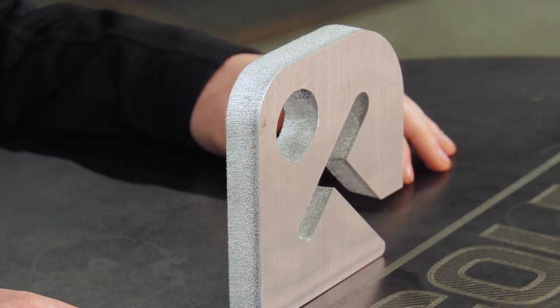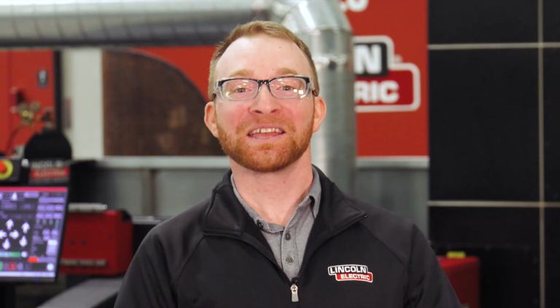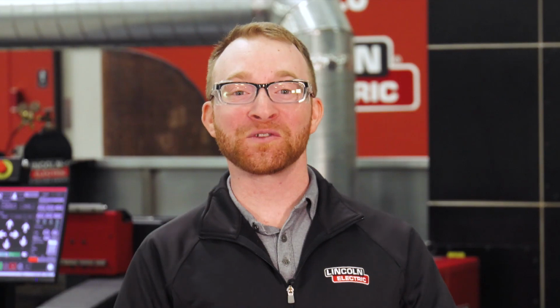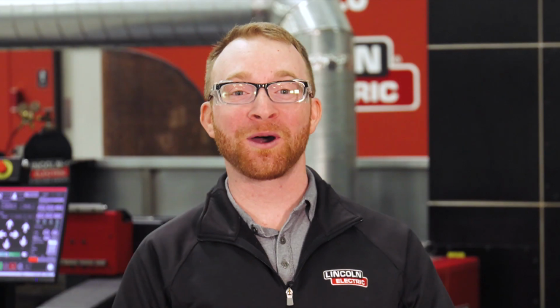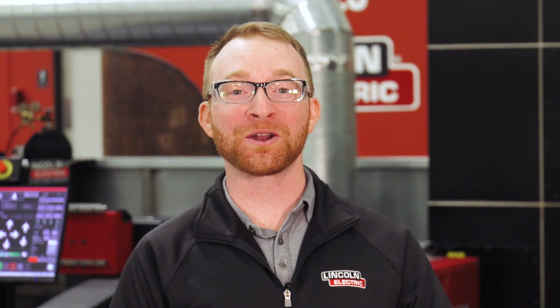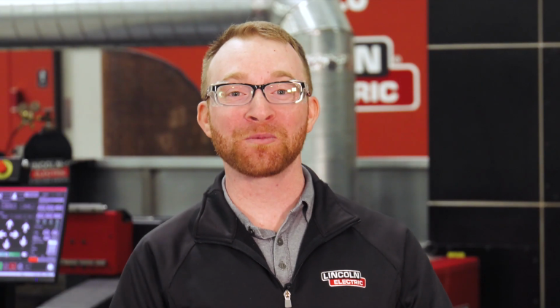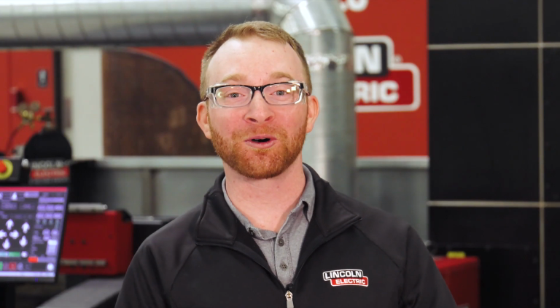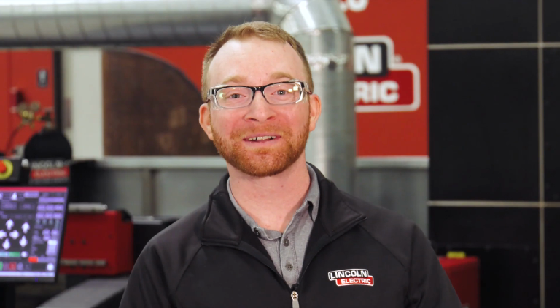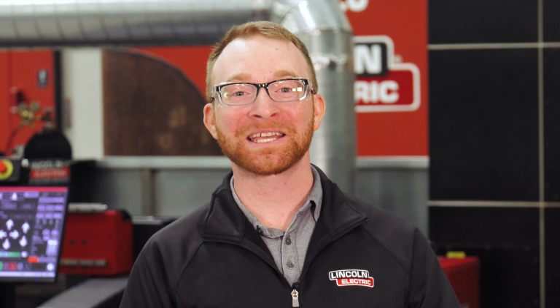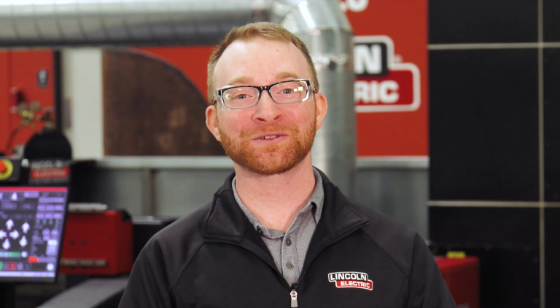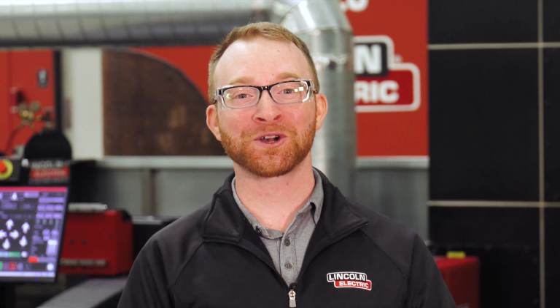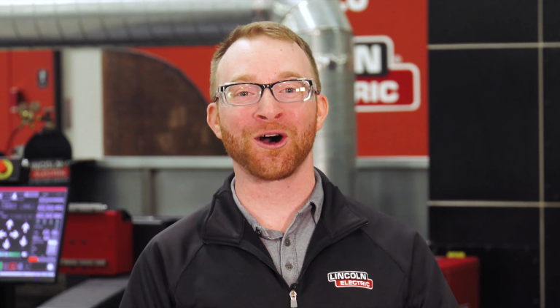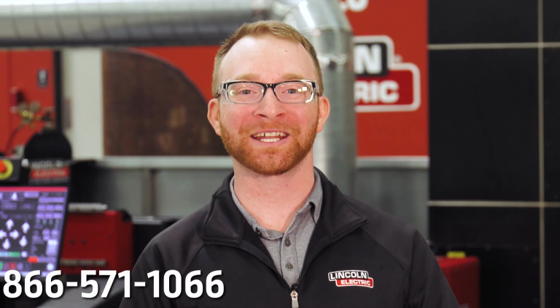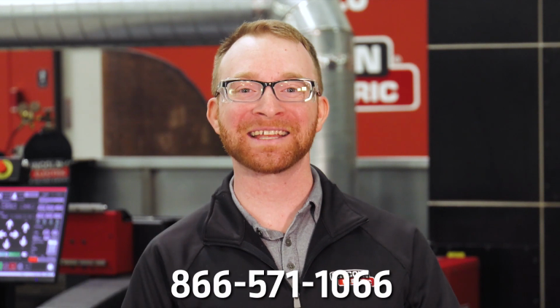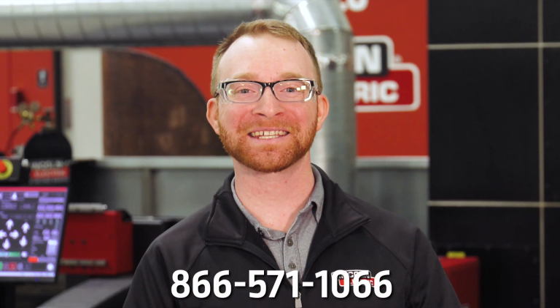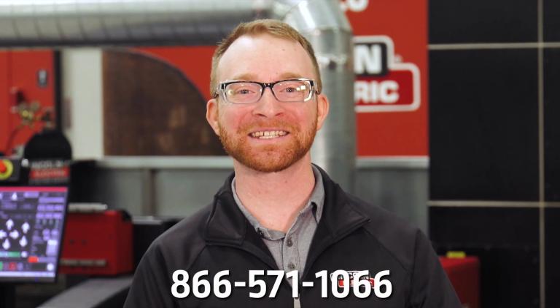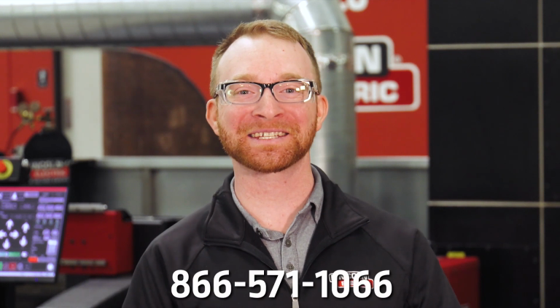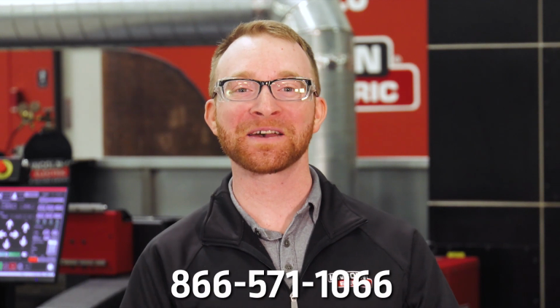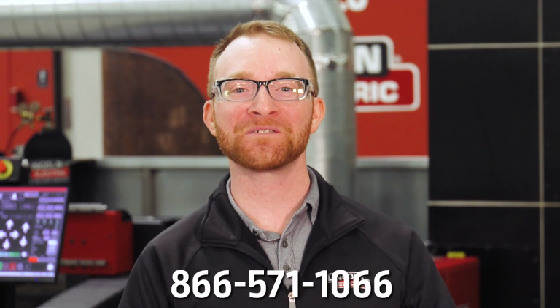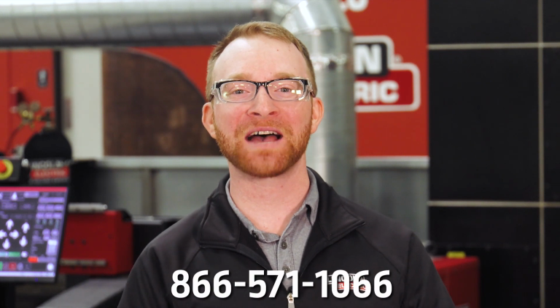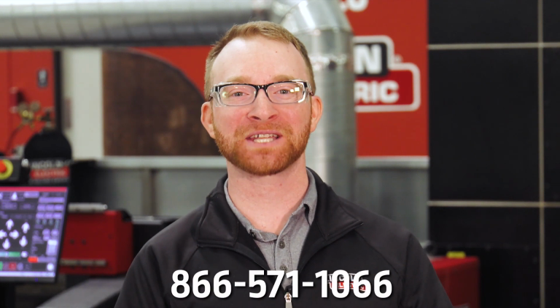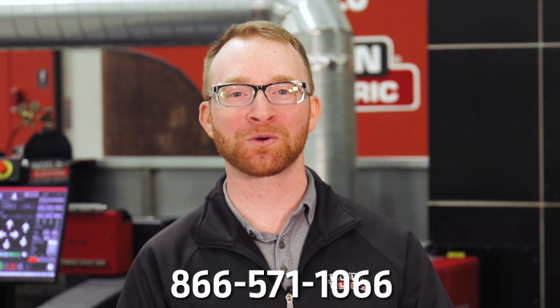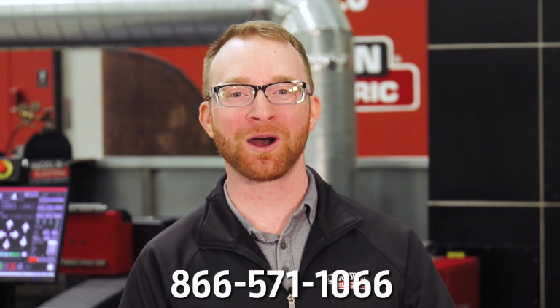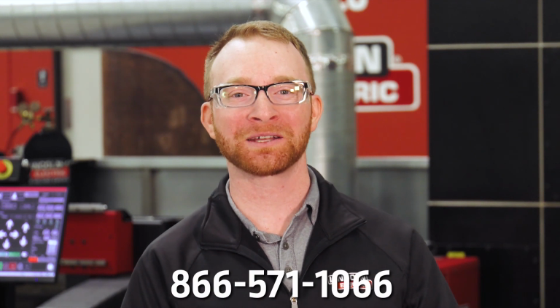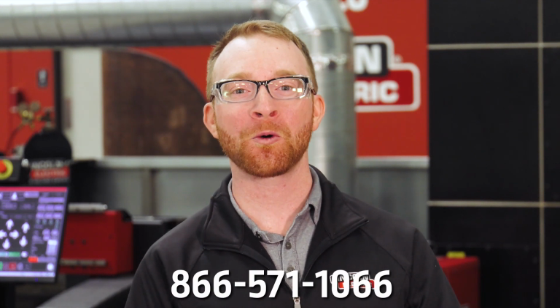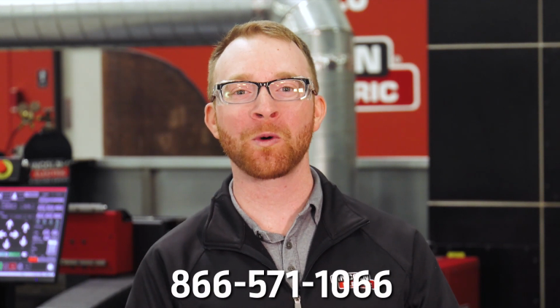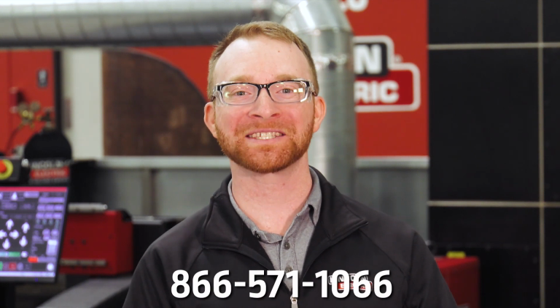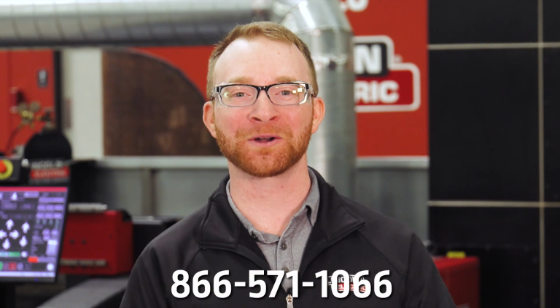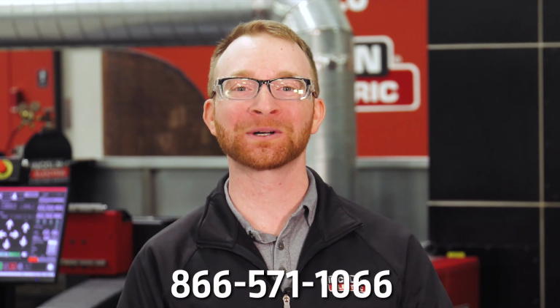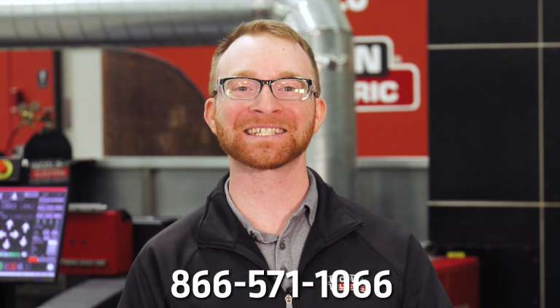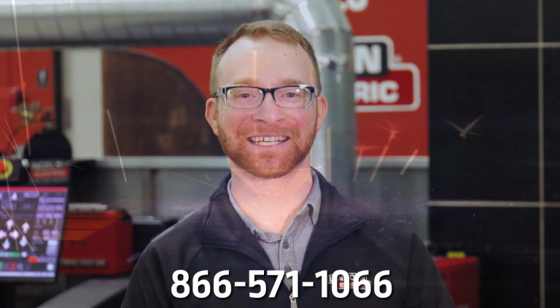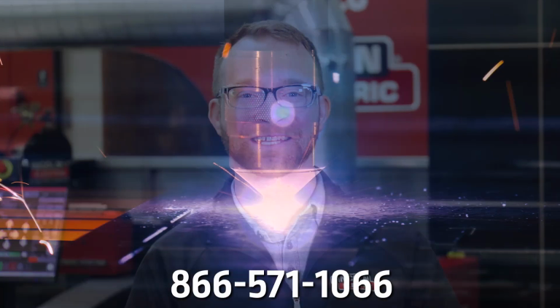If you want to know more, give us a call at 866-571-1066.